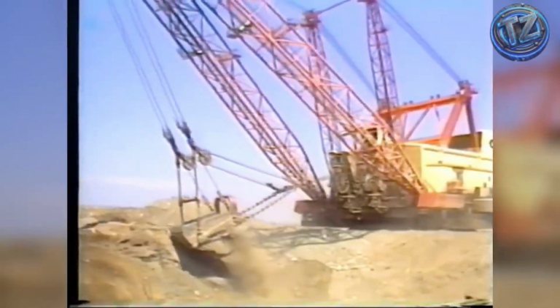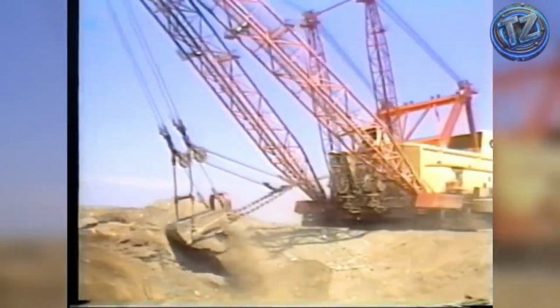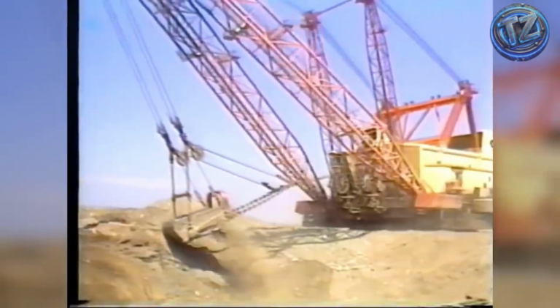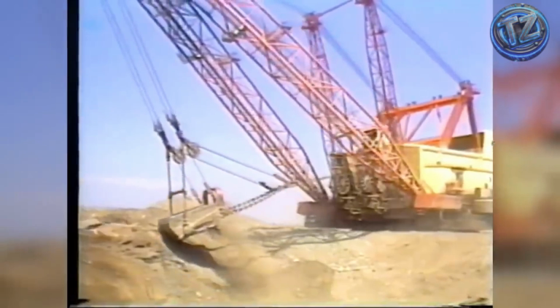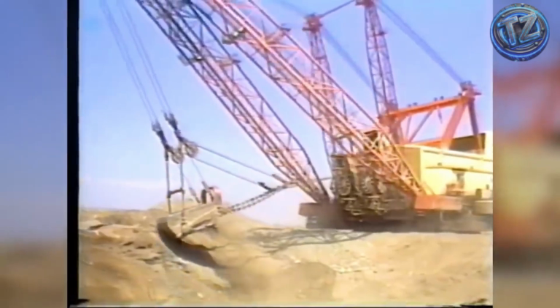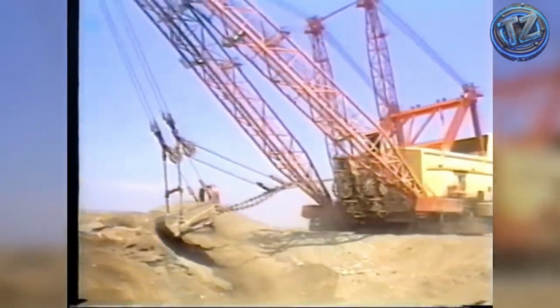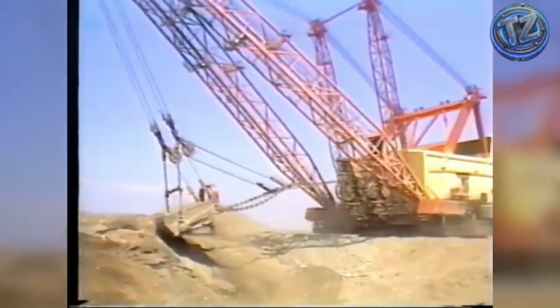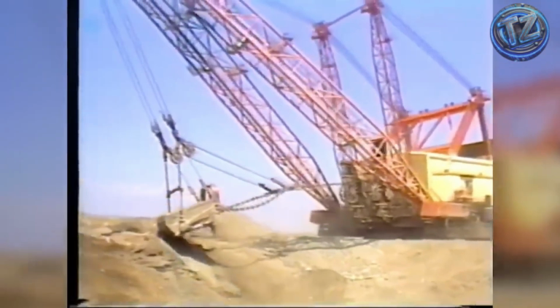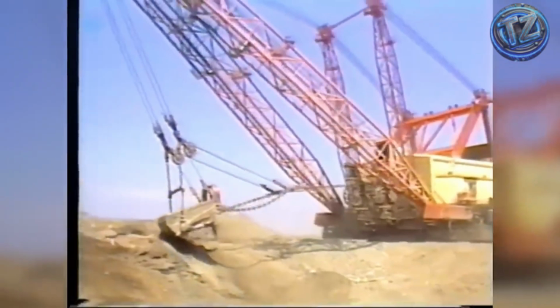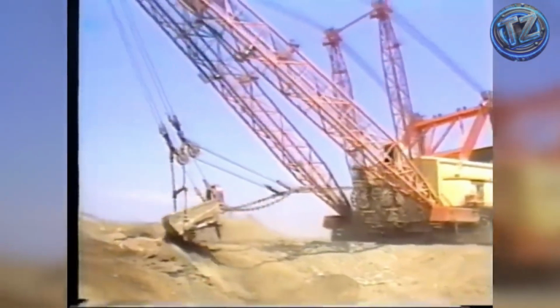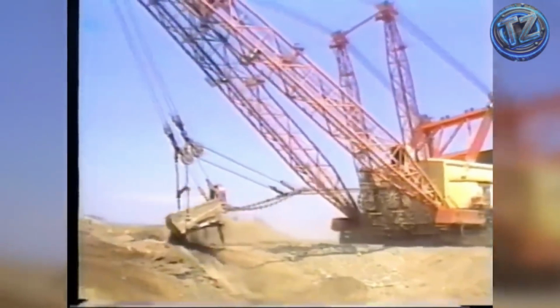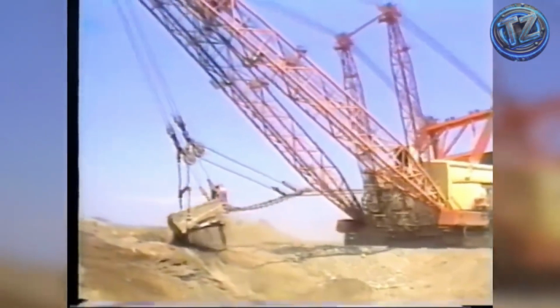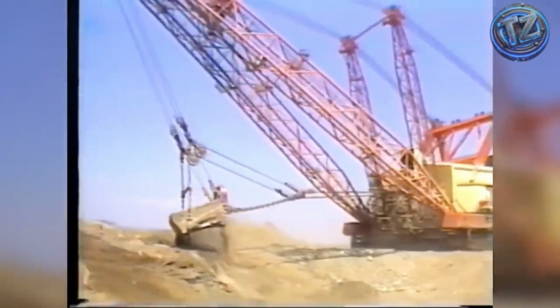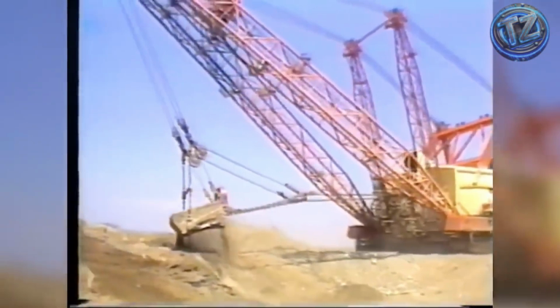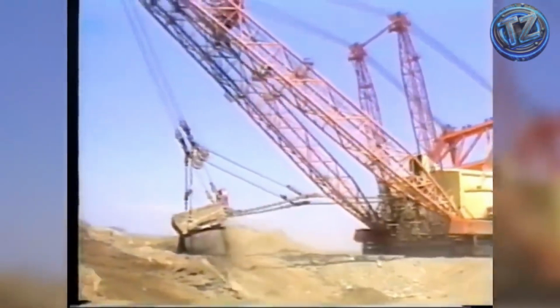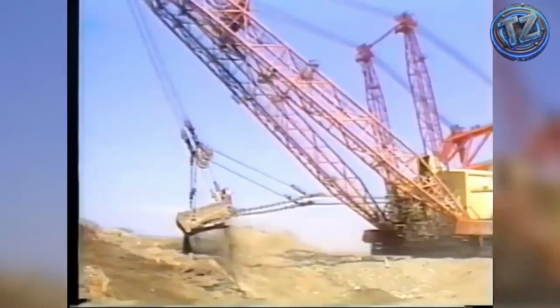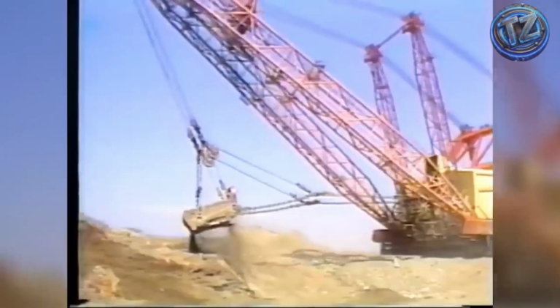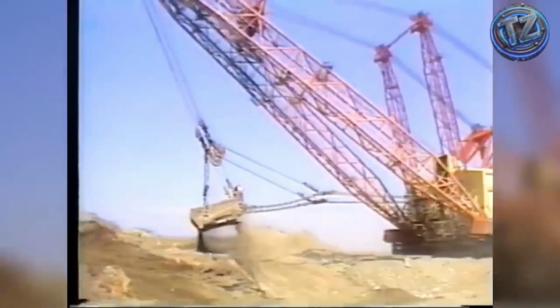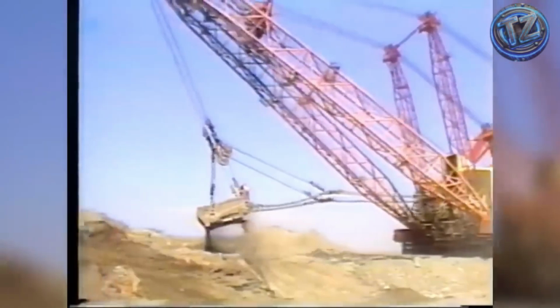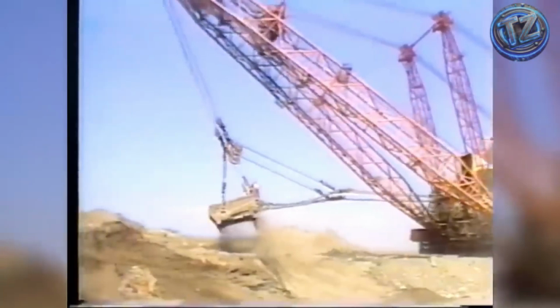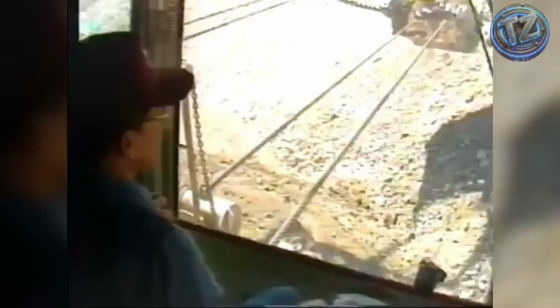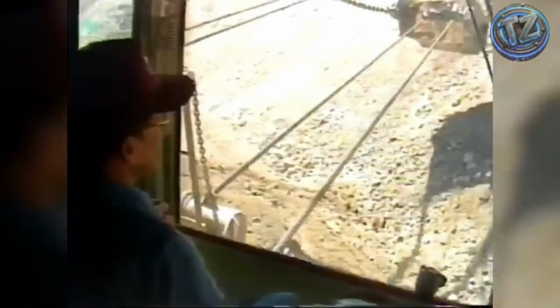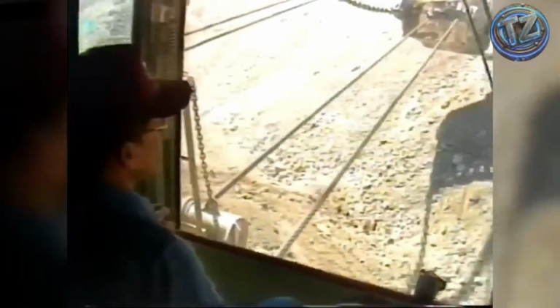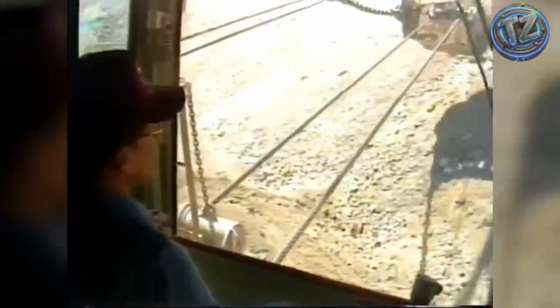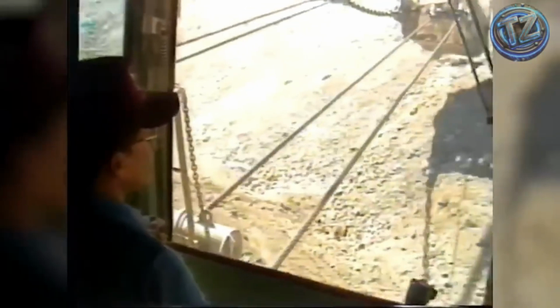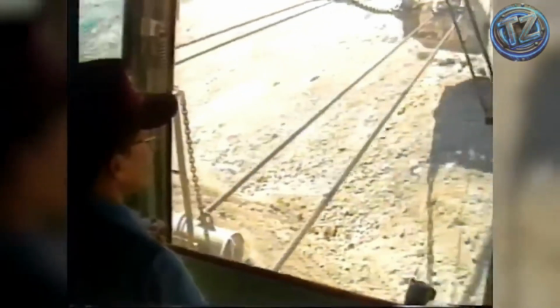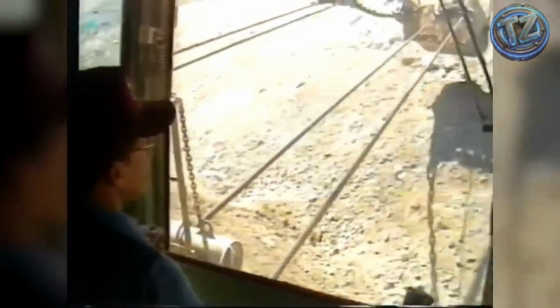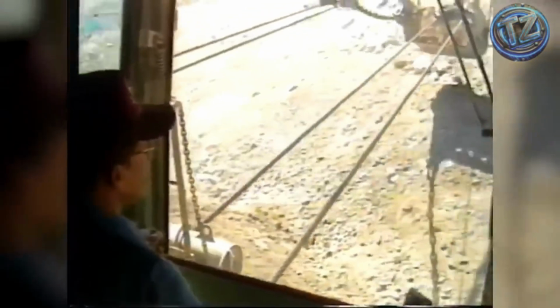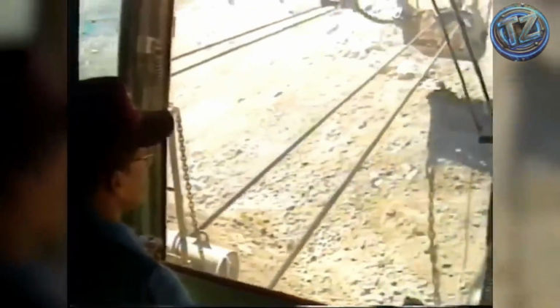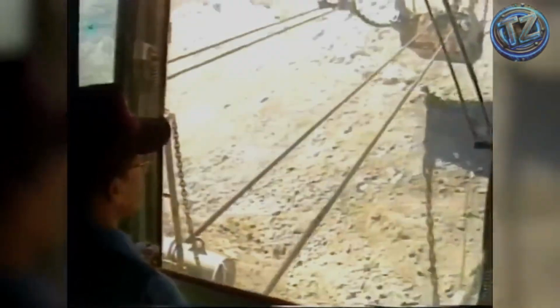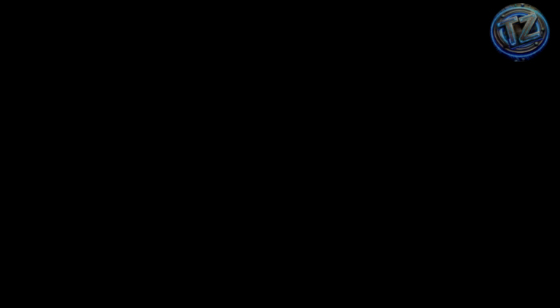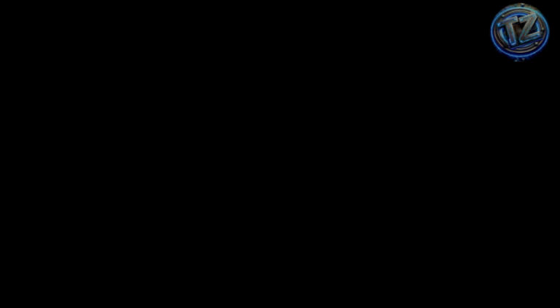Big Muskie remains an icon of an era when engineering pushed the boundaries of what machines could do.